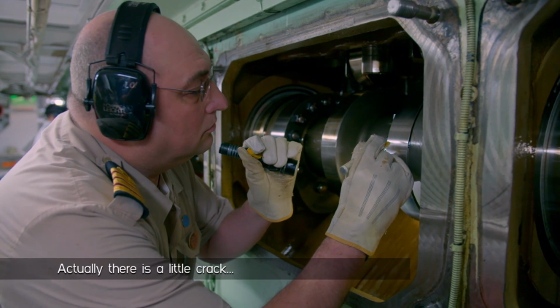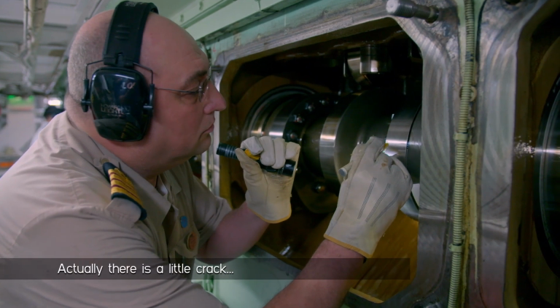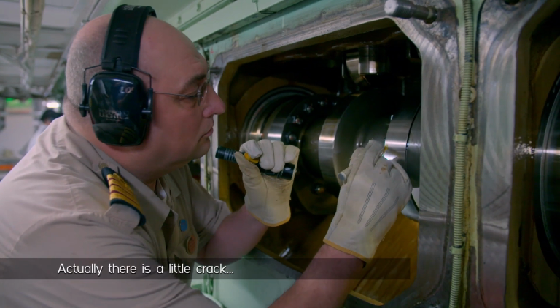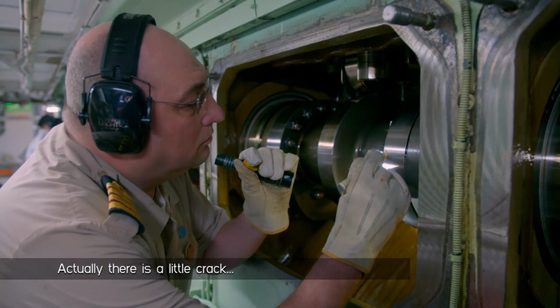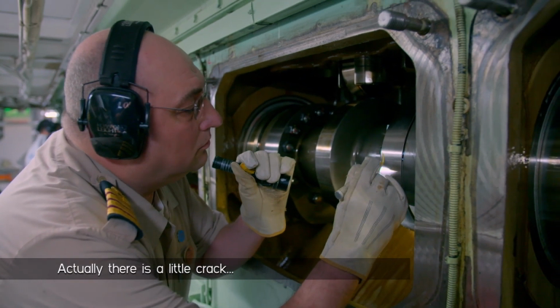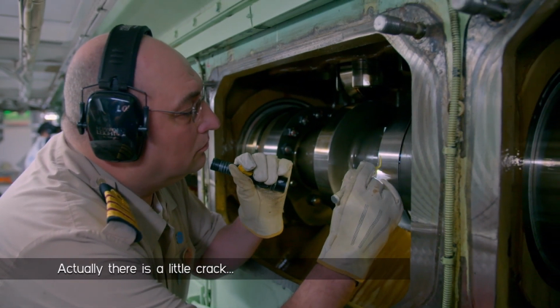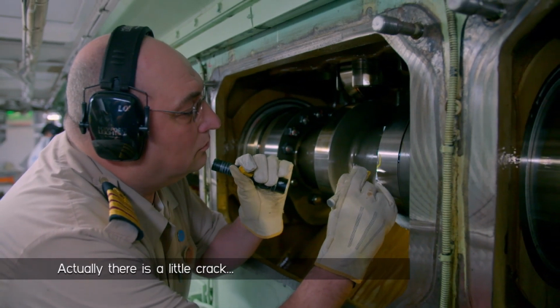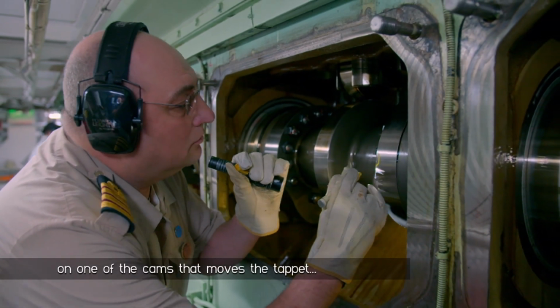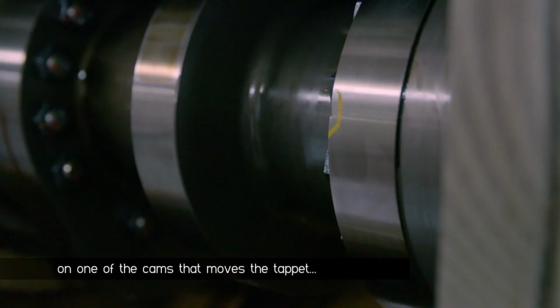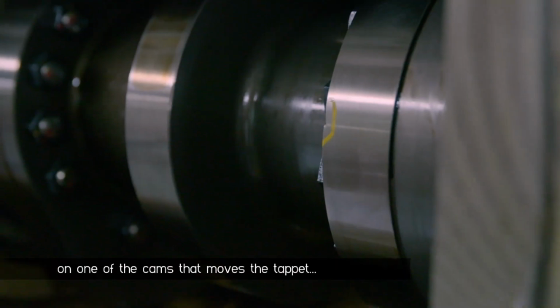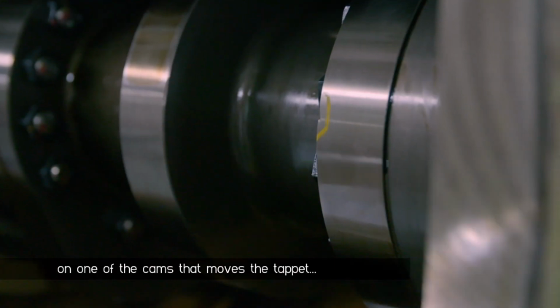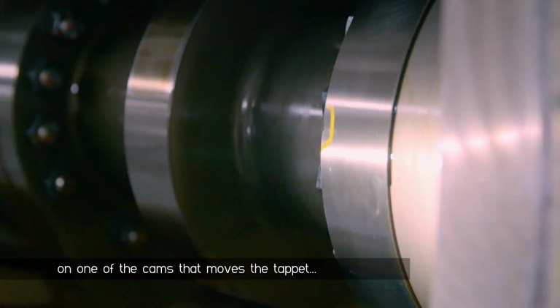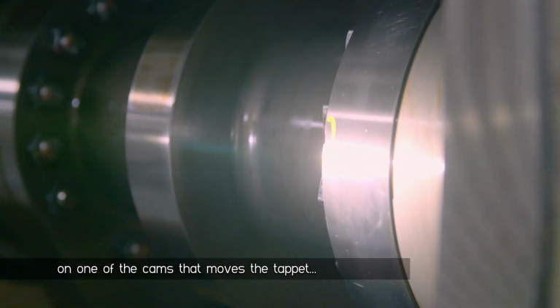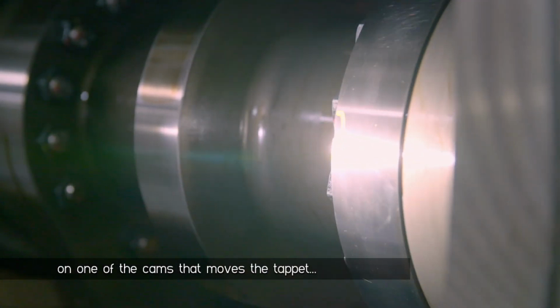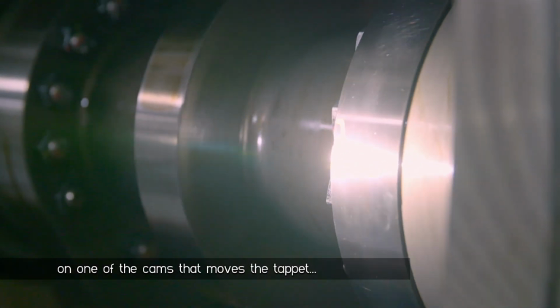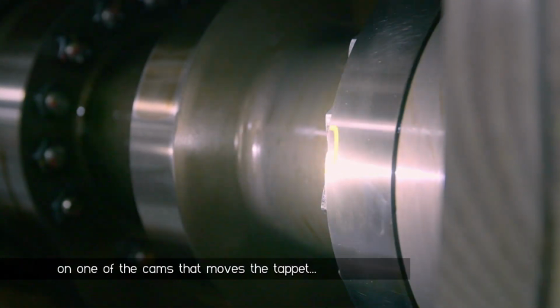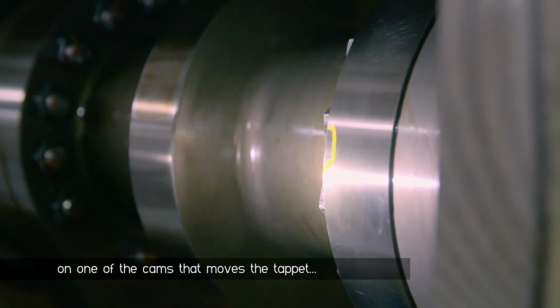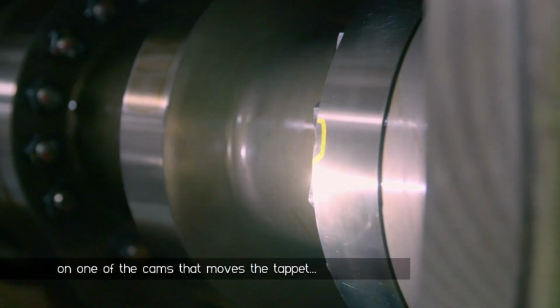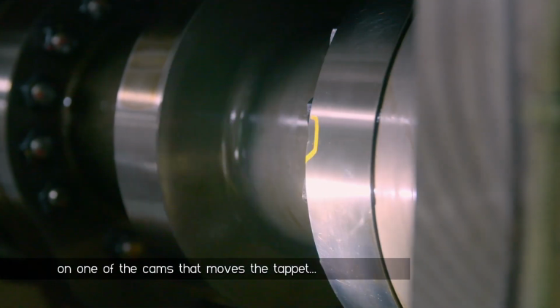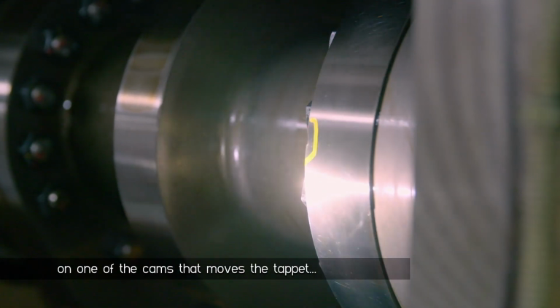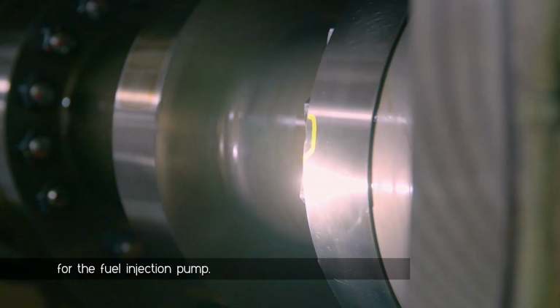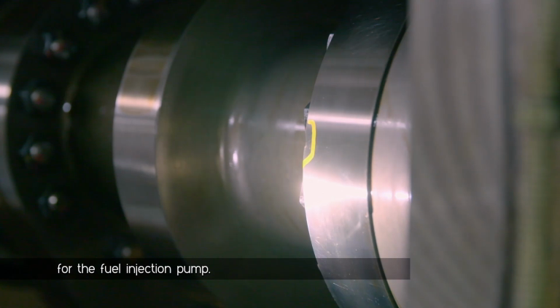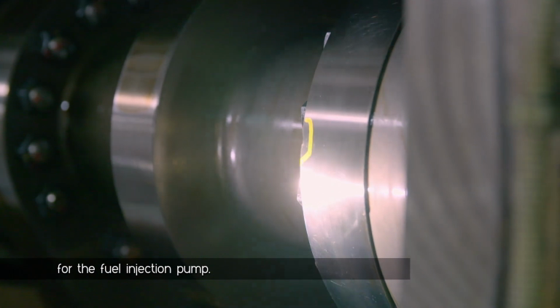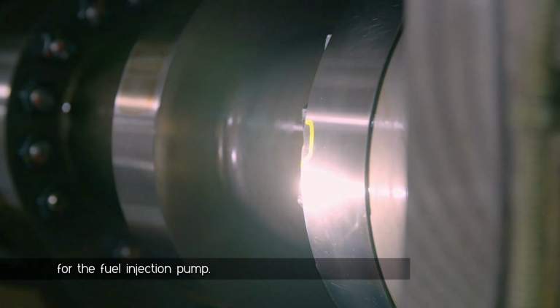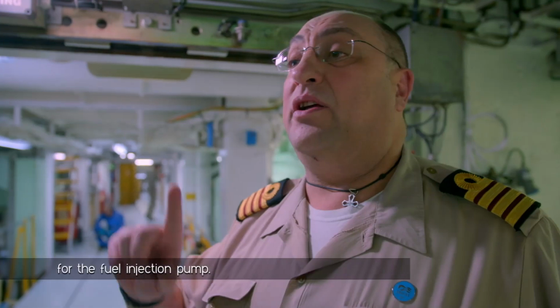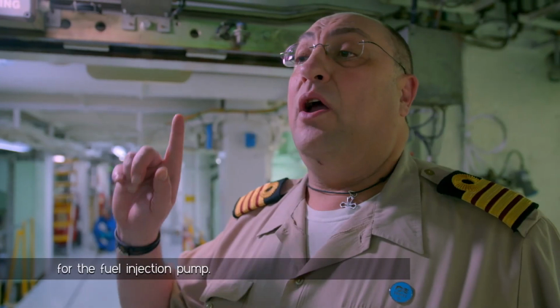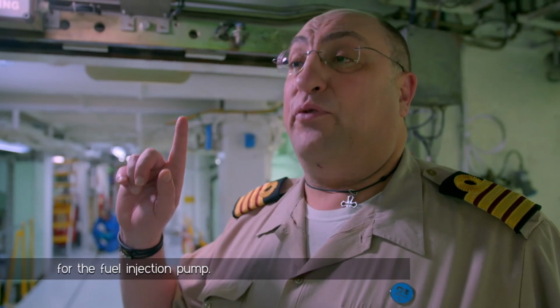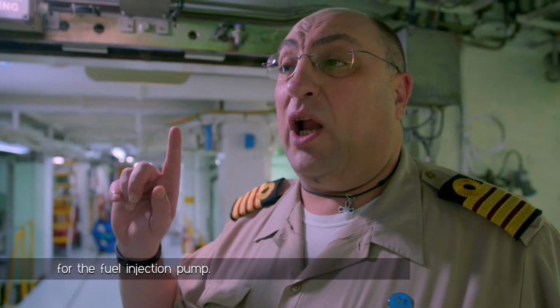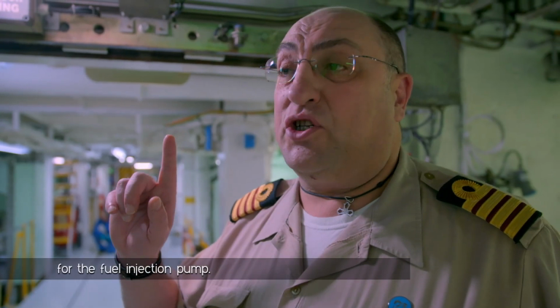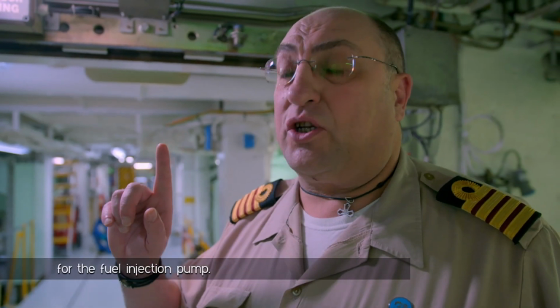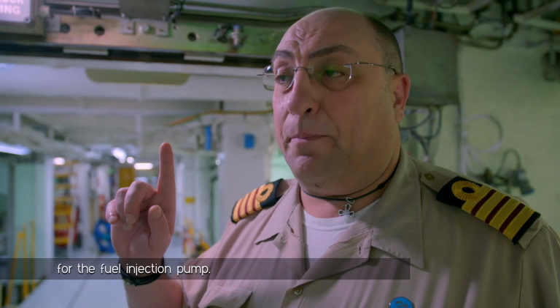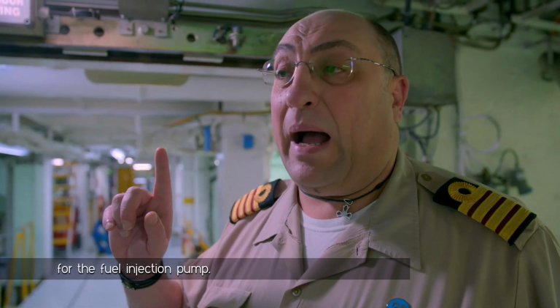There is a little crack on one of the cams that moves the tappets for the fuel injection pump.